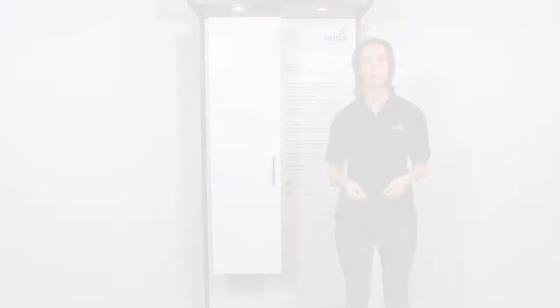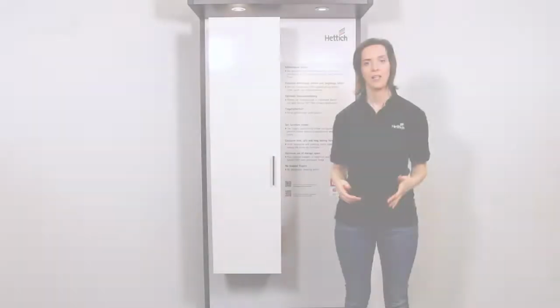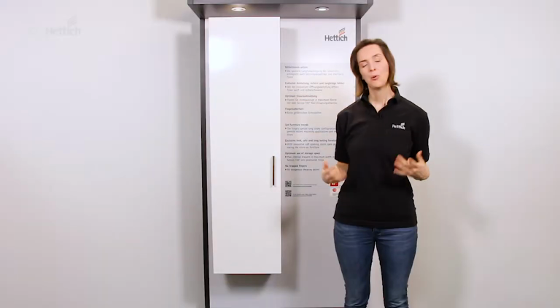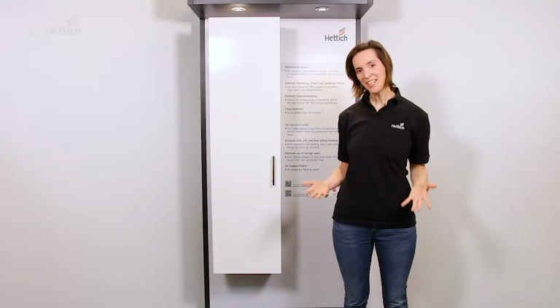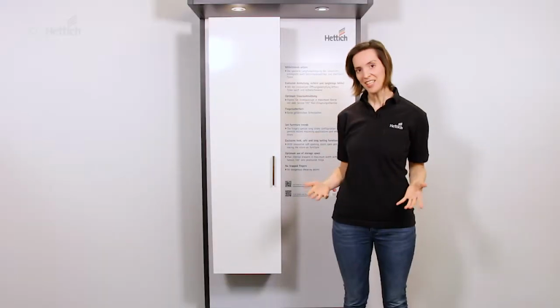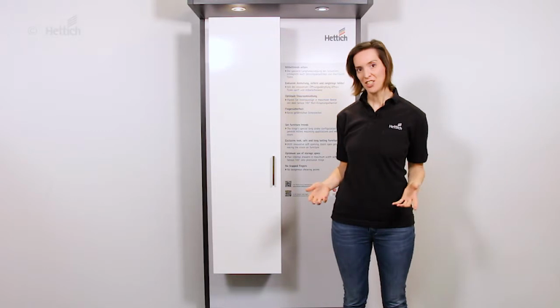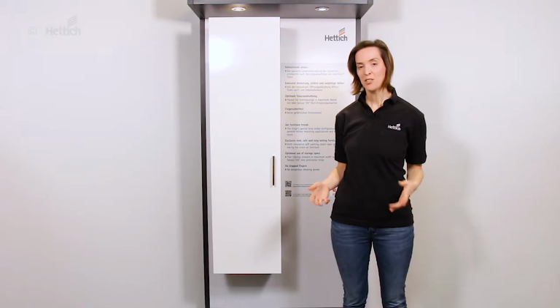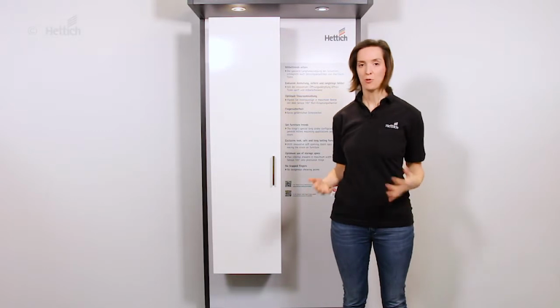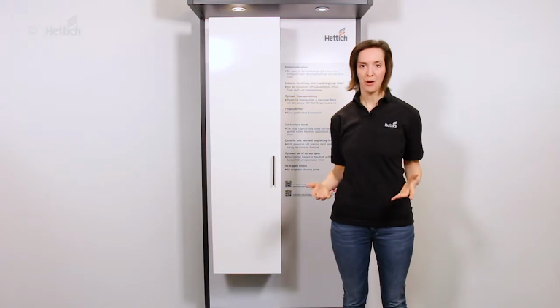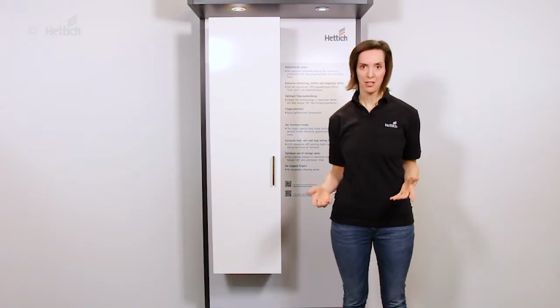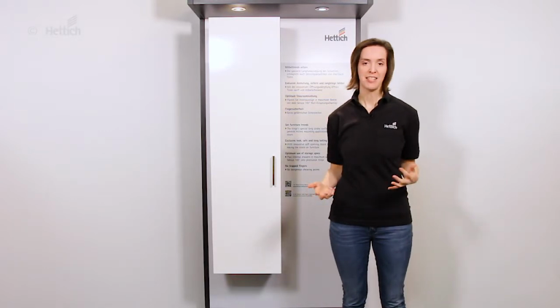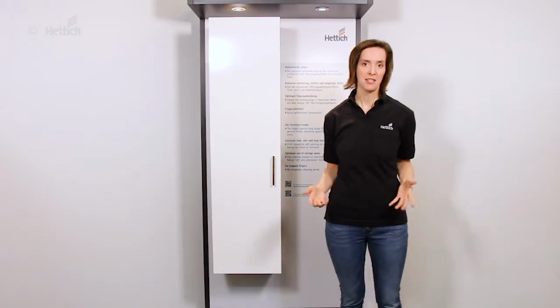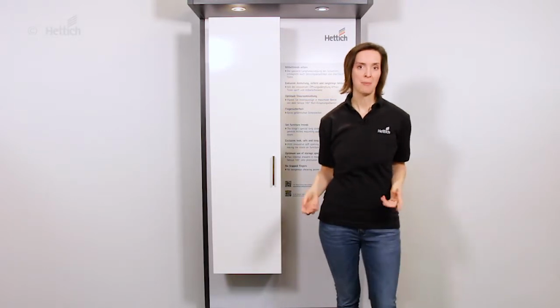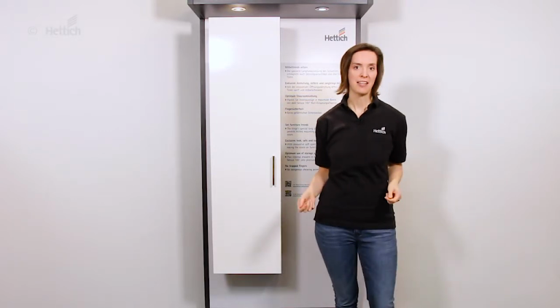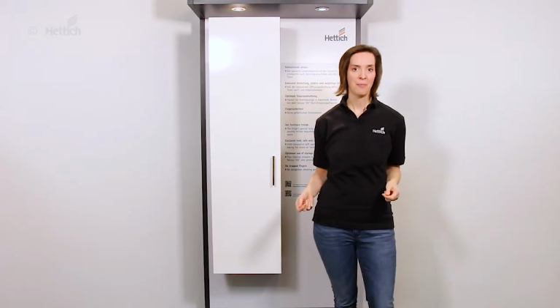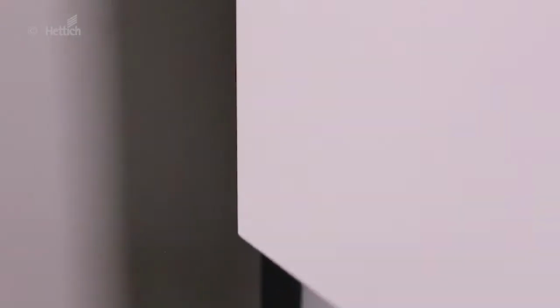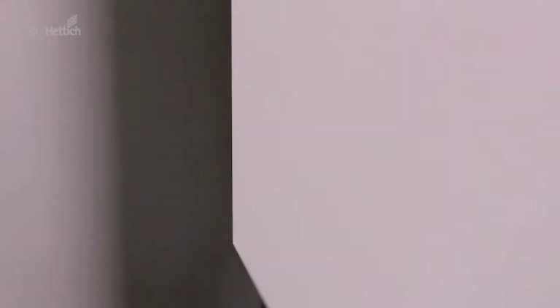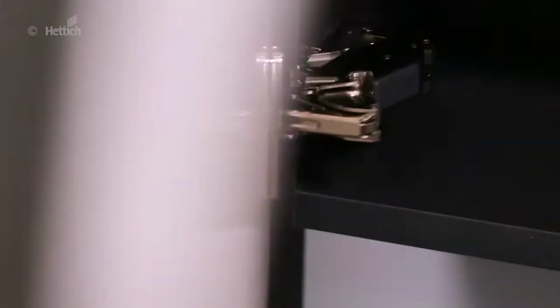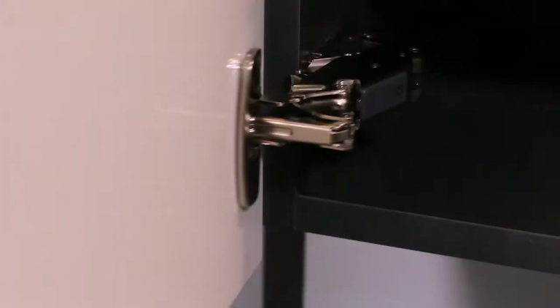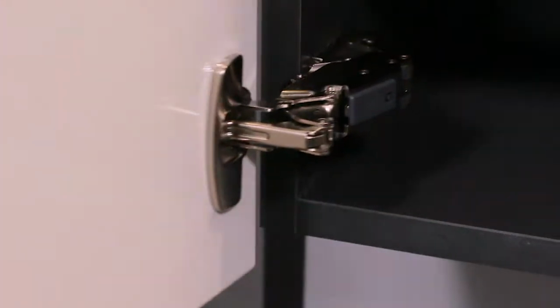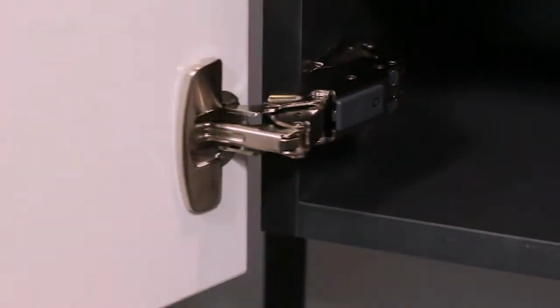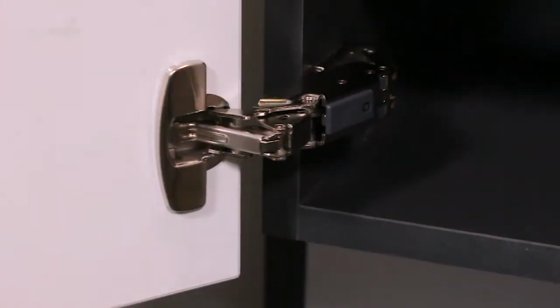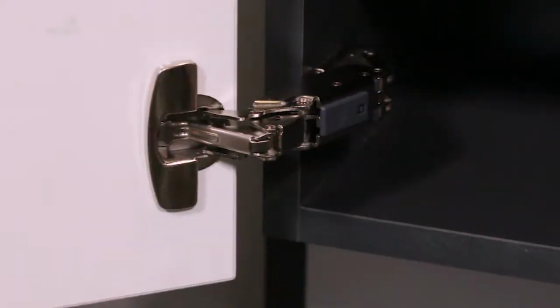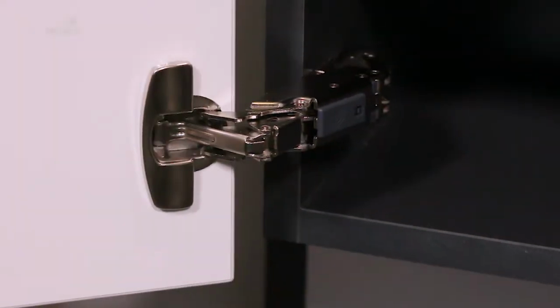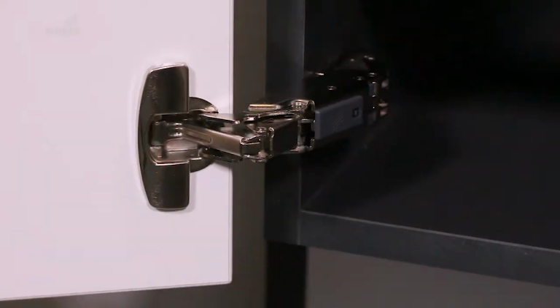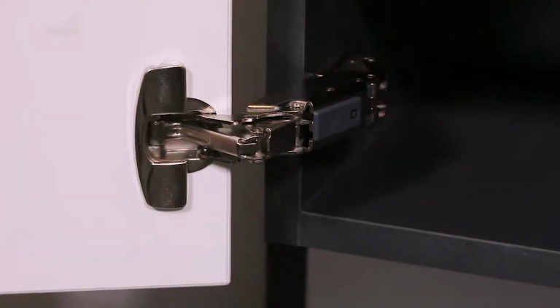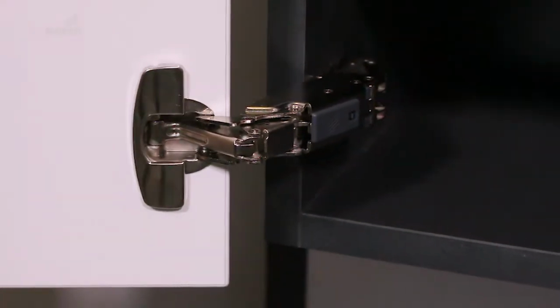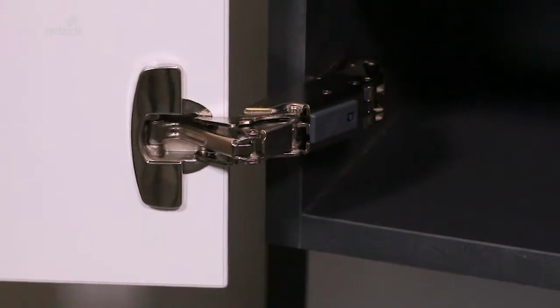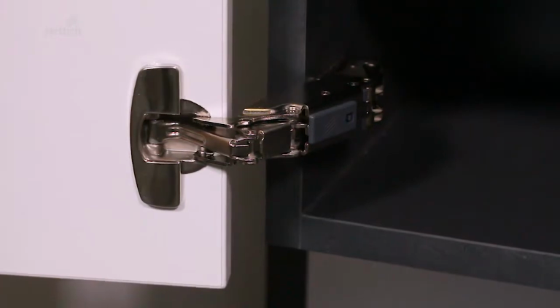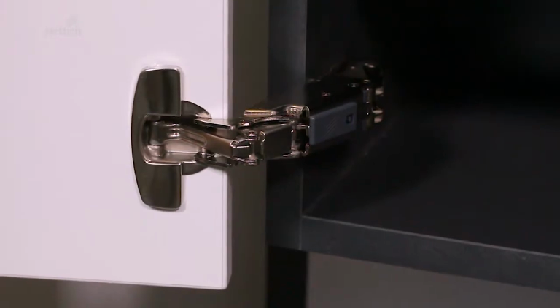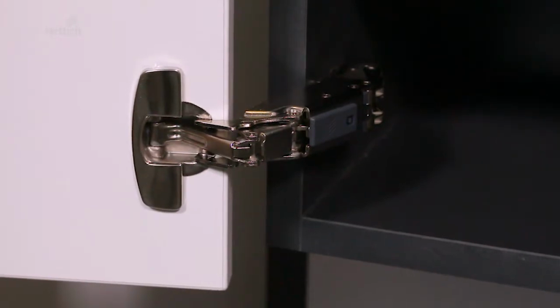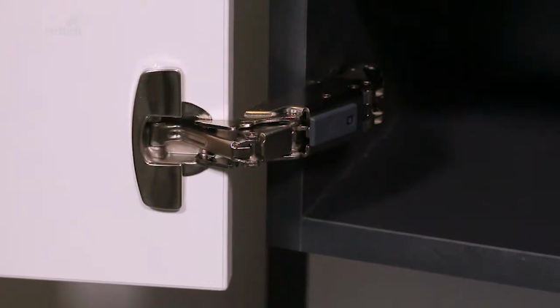The wide-angle hinge is also part of the Zenses family, and like all Zenses hinges, it has the damper integrated in the hinge arm.